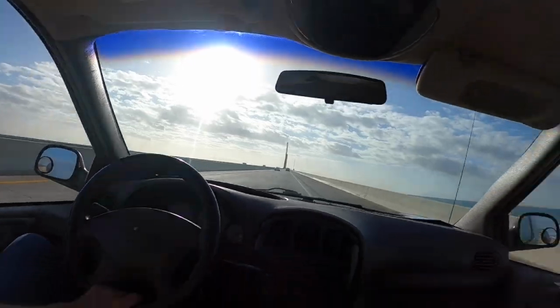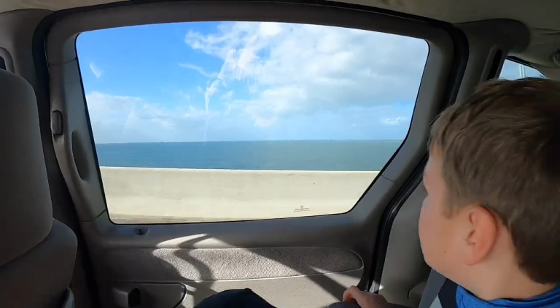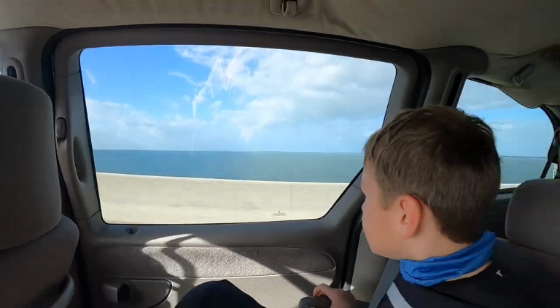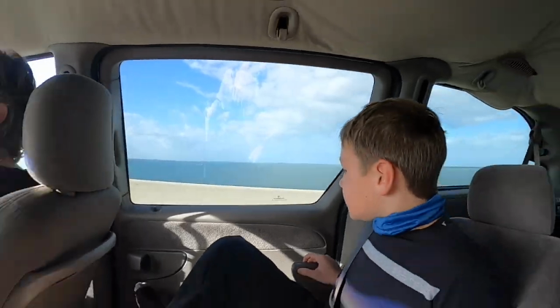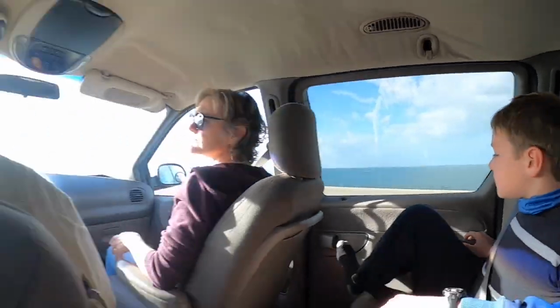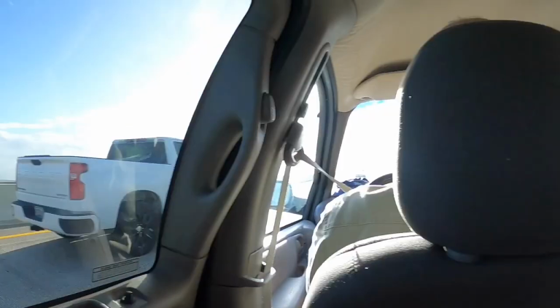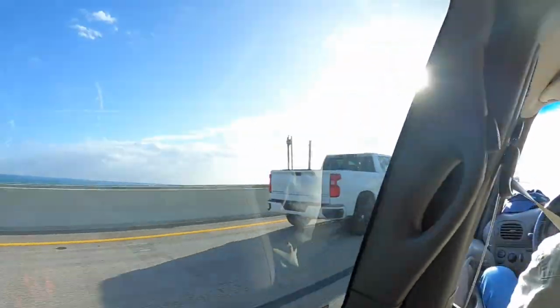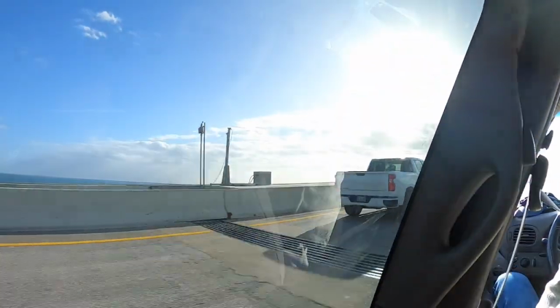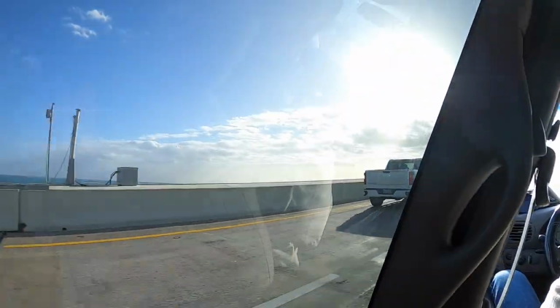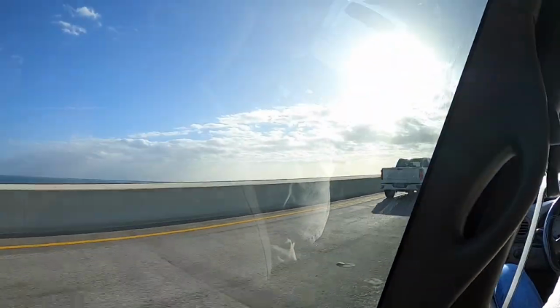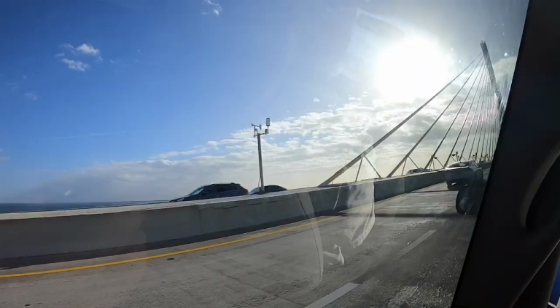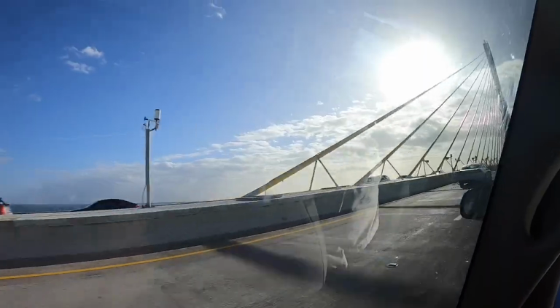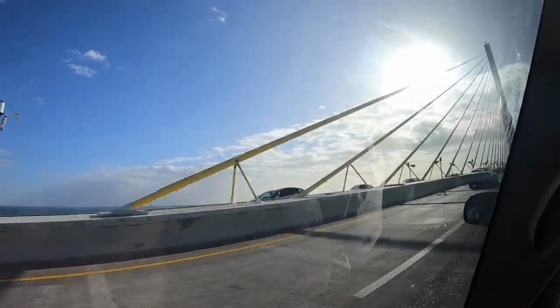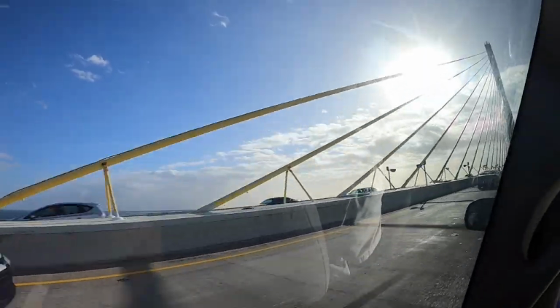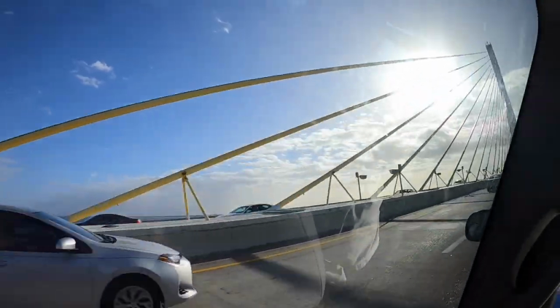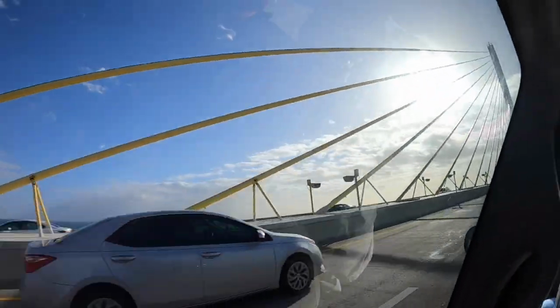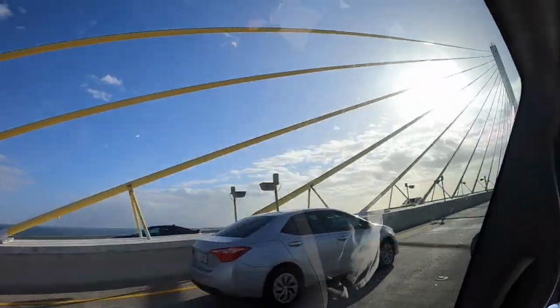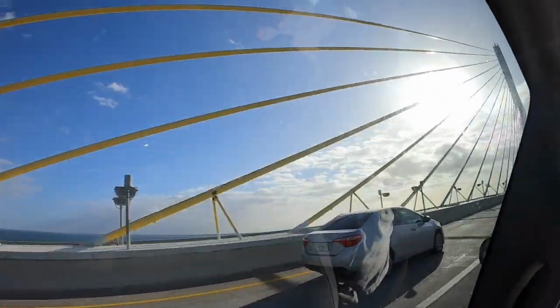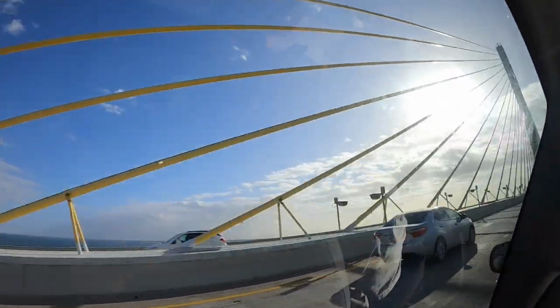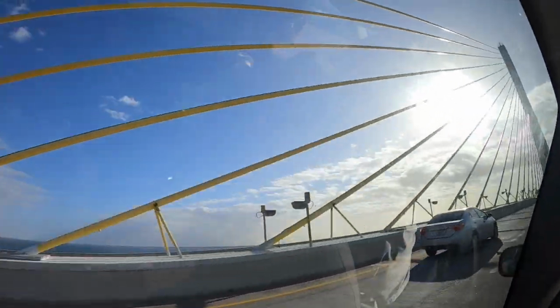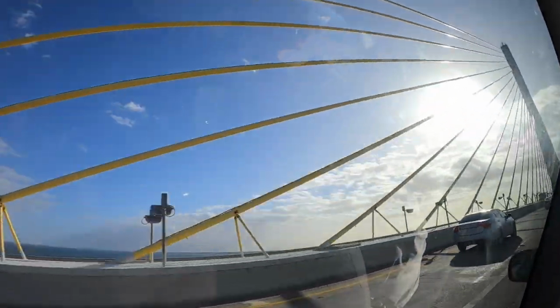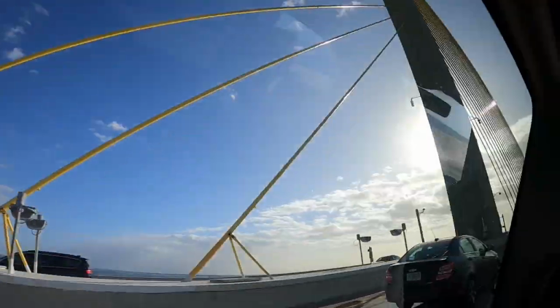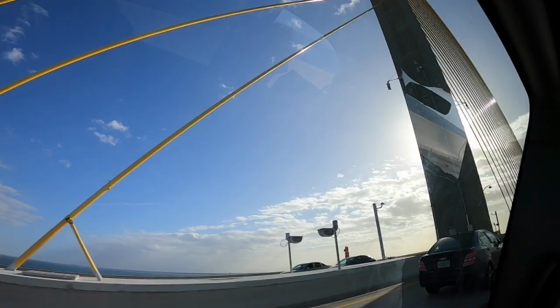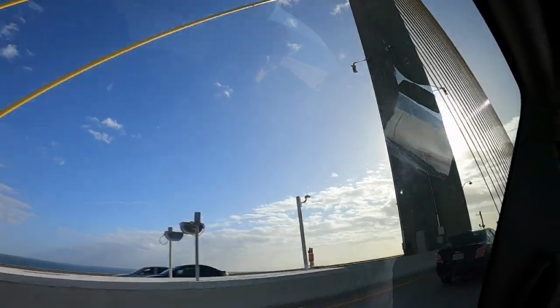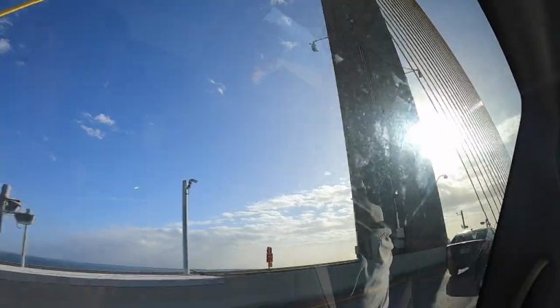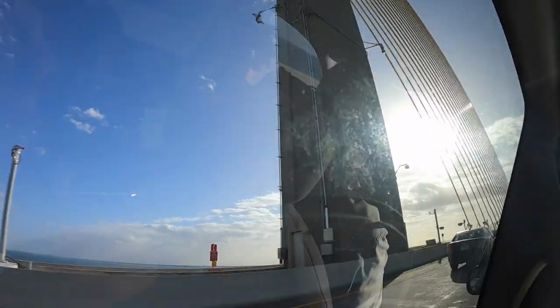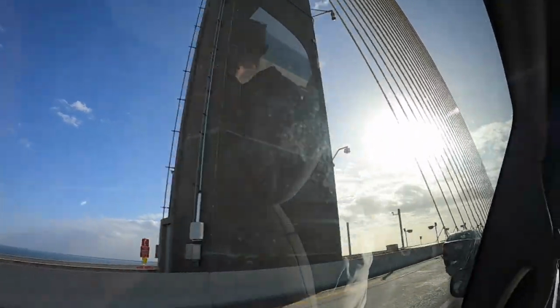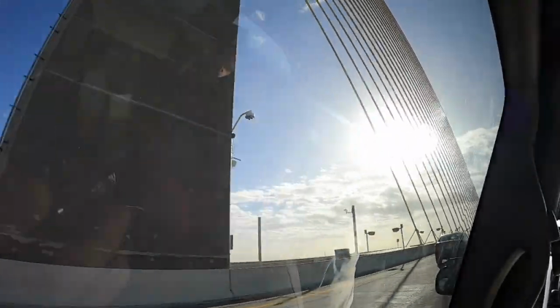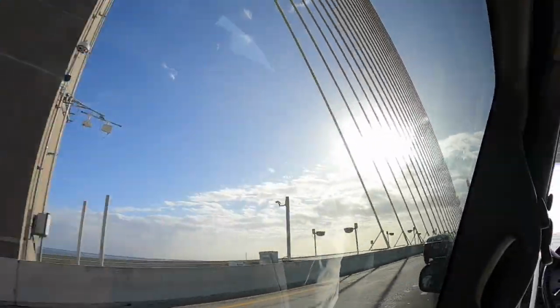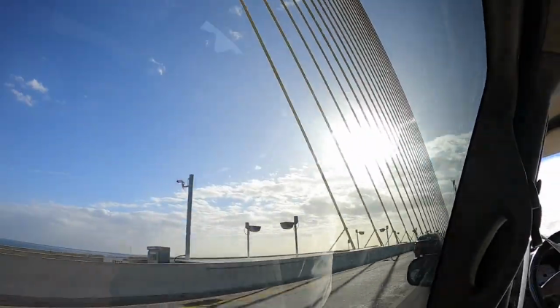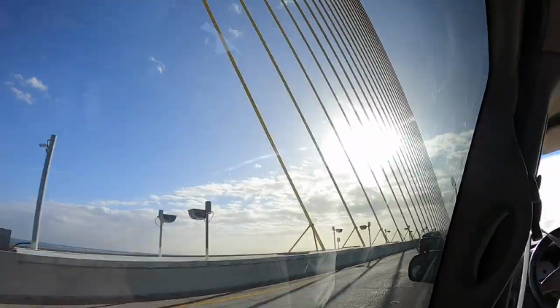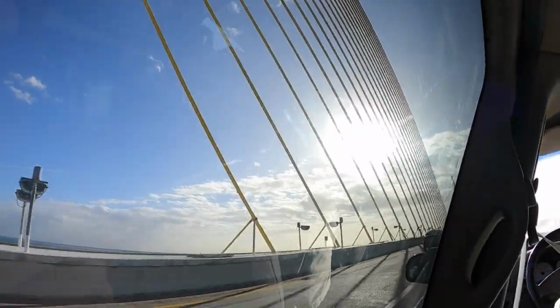We're getting to the top now — and there it is. There's one more arch over here.